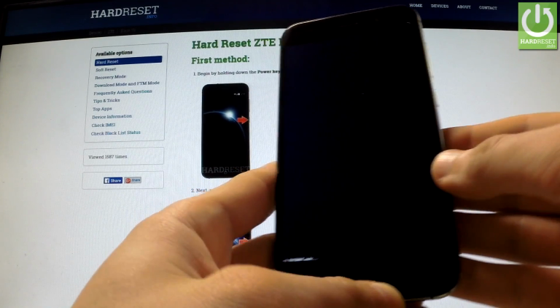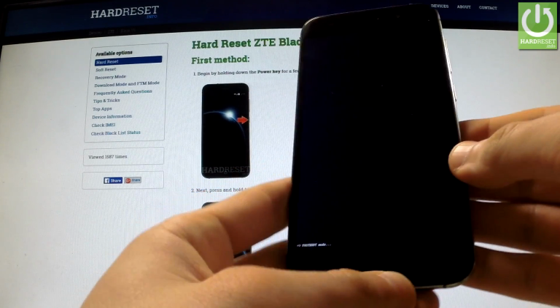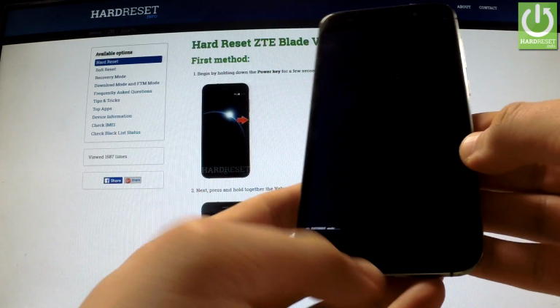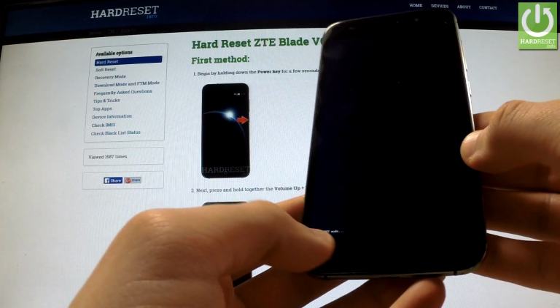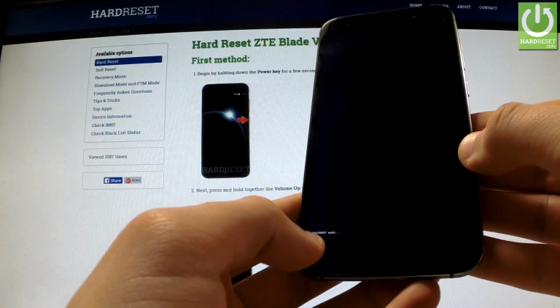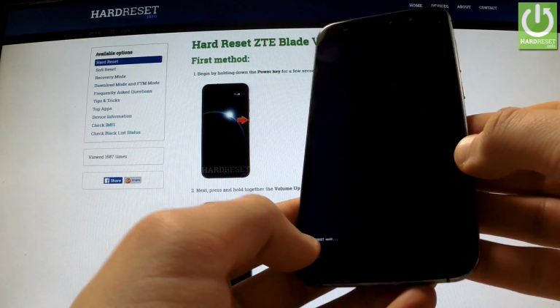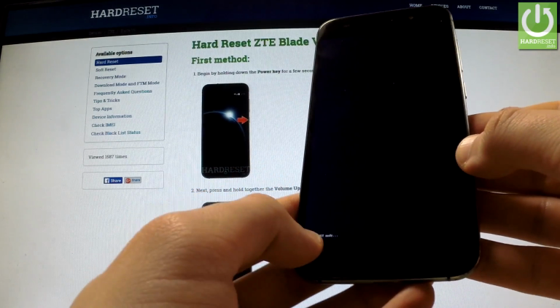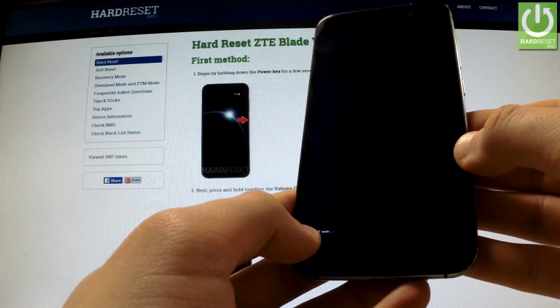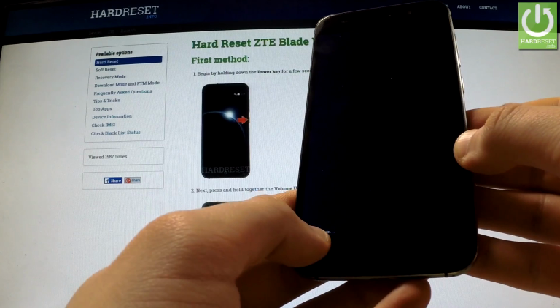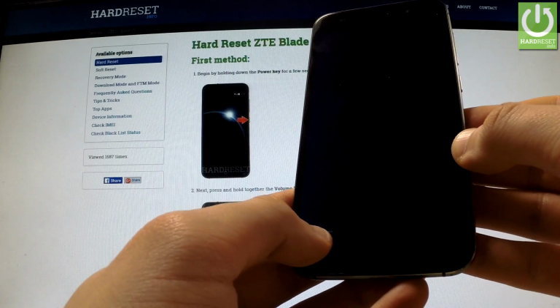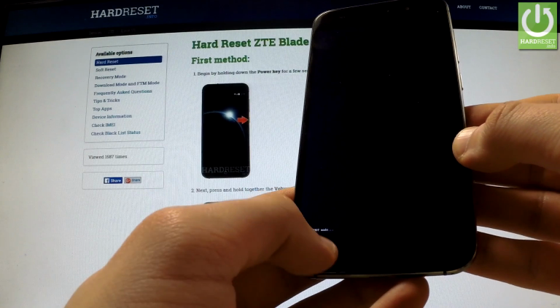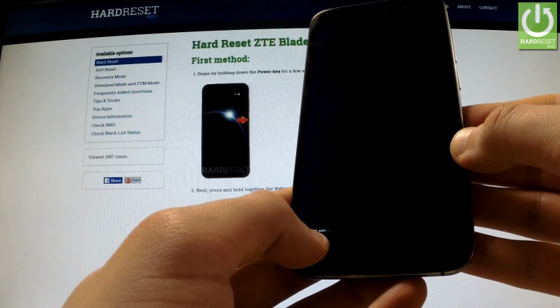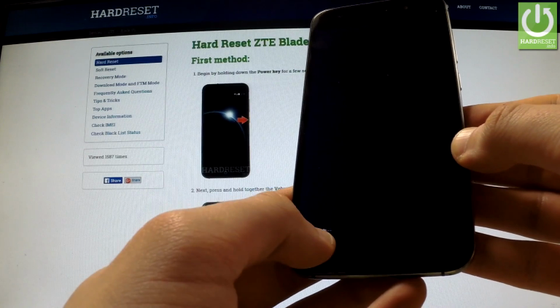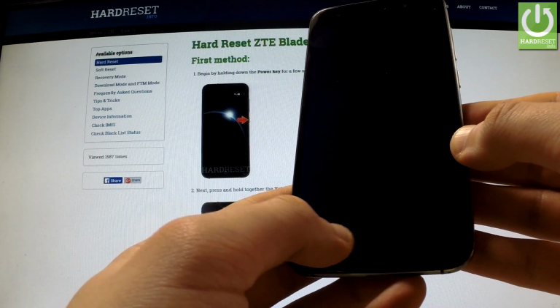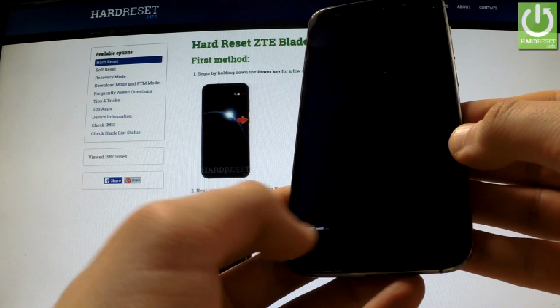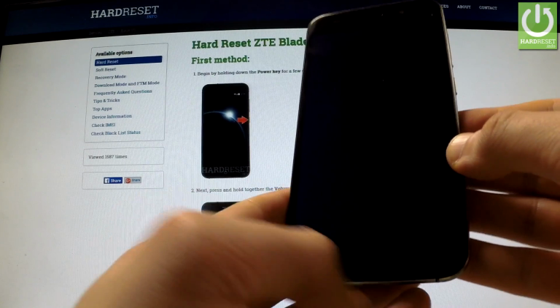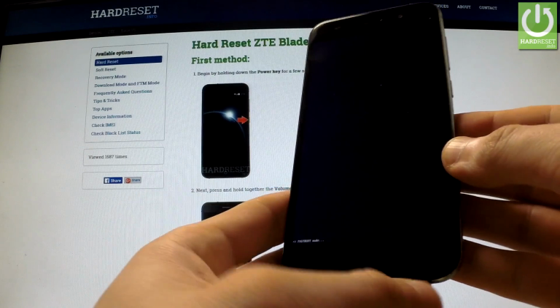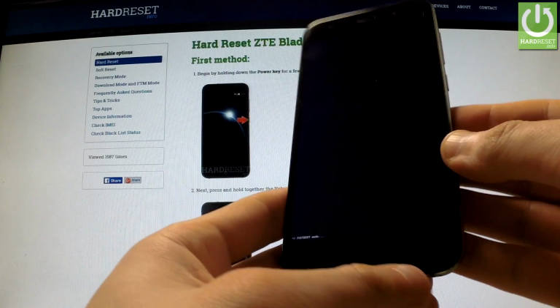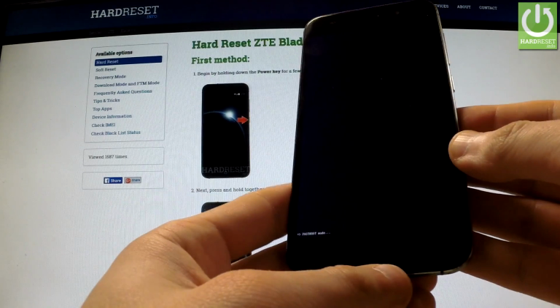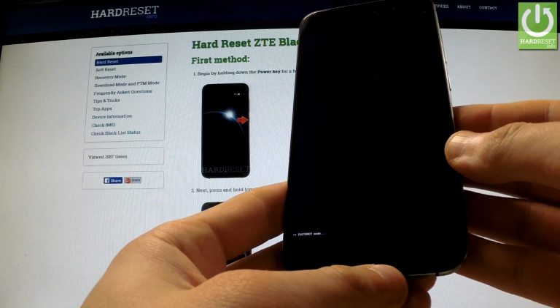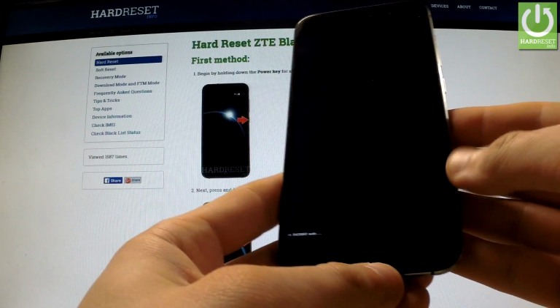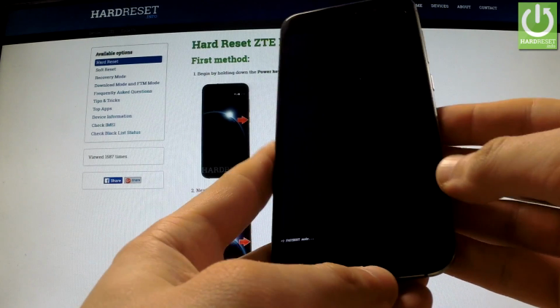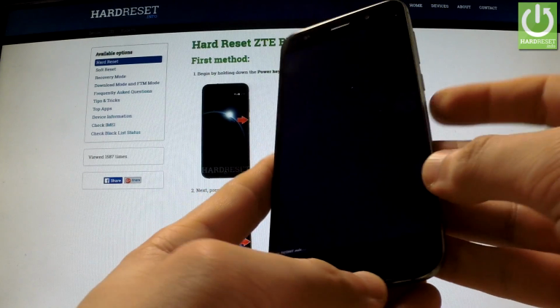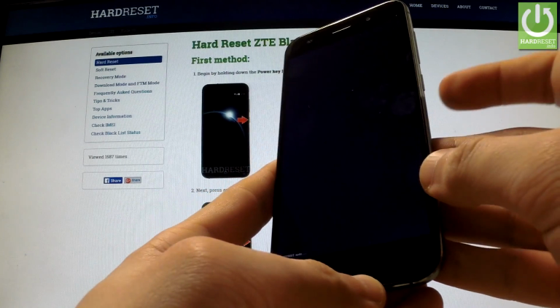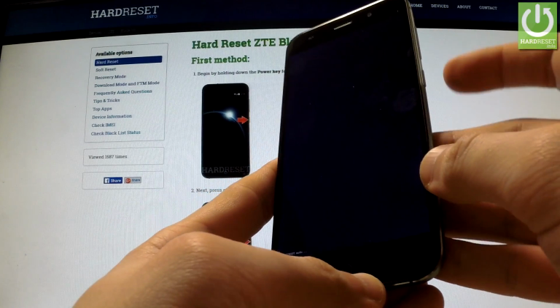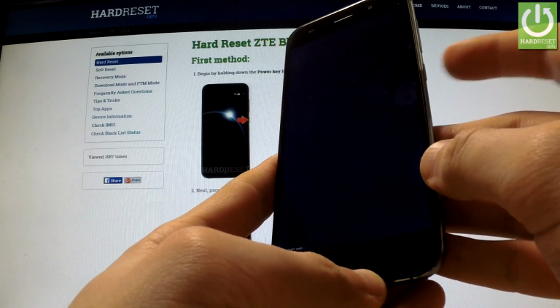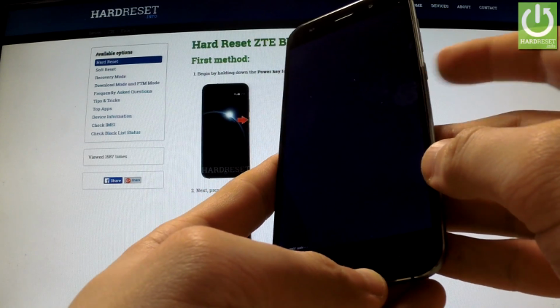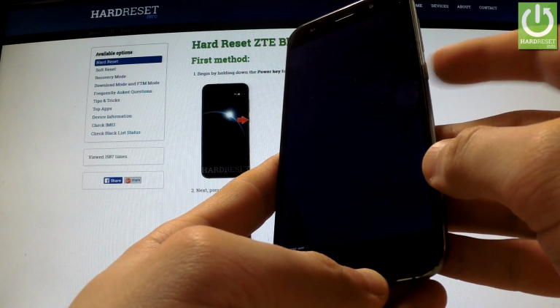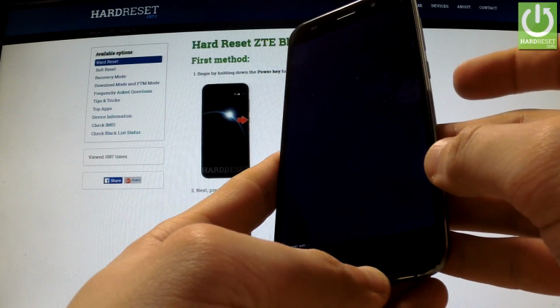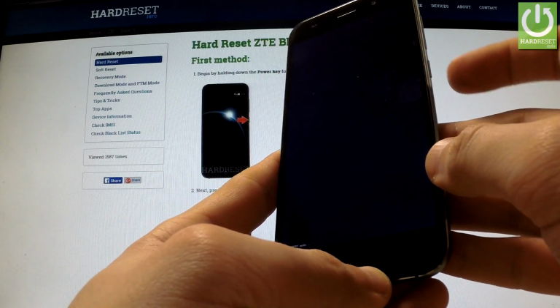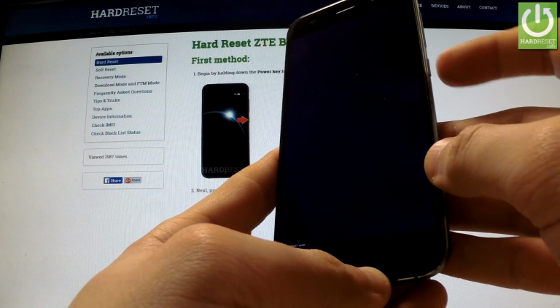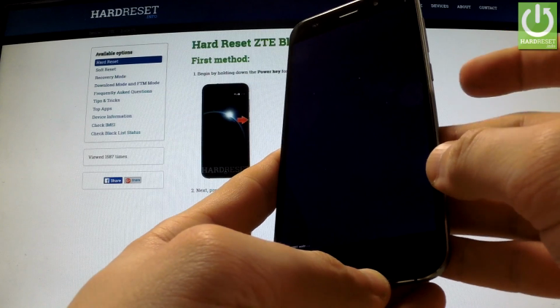As you can see, the phone is in fastboot mode. You can use this, or you can simply quit this mode by long pressing the power button.